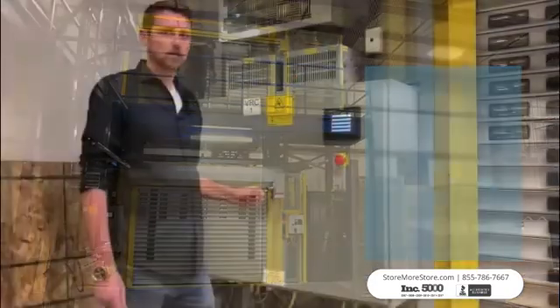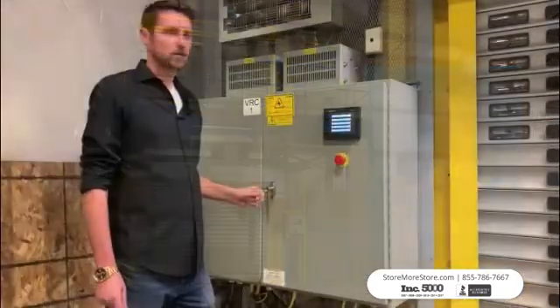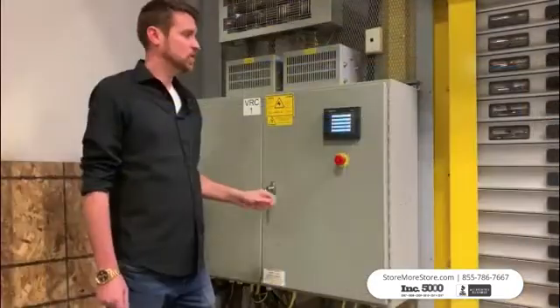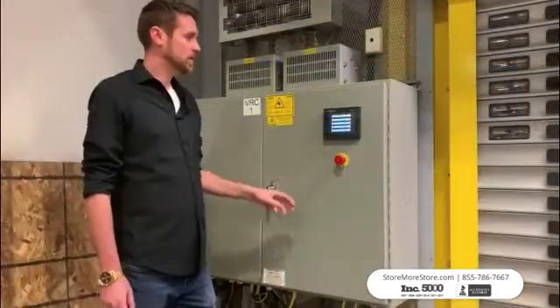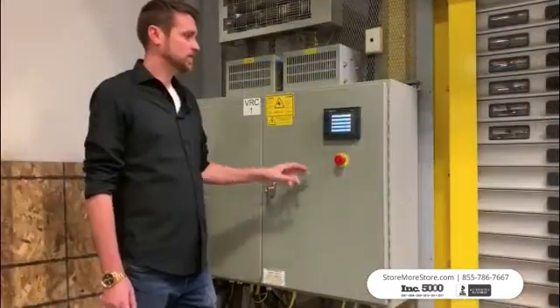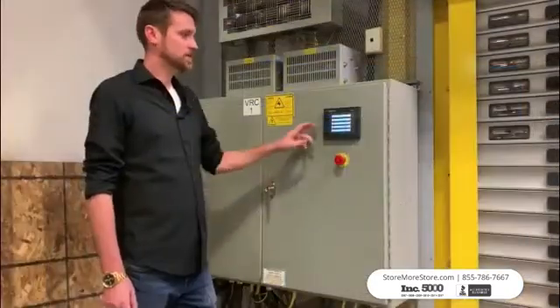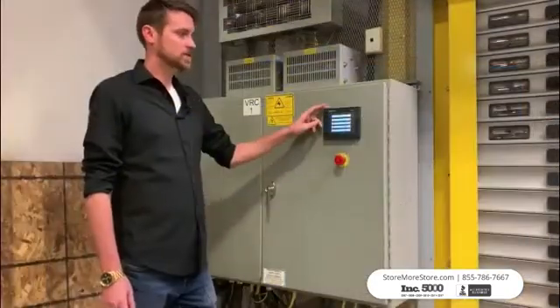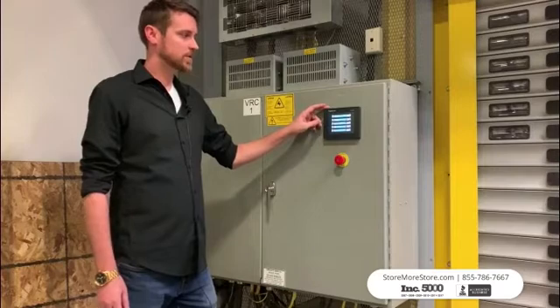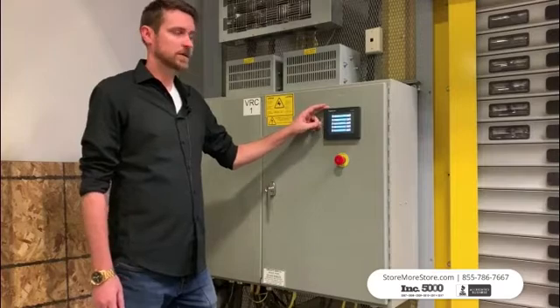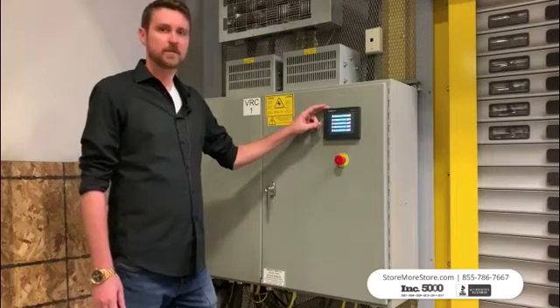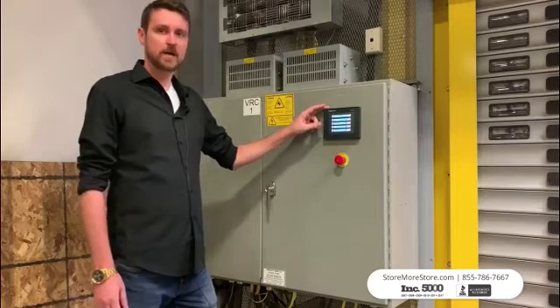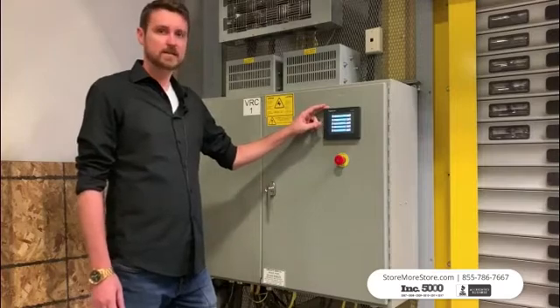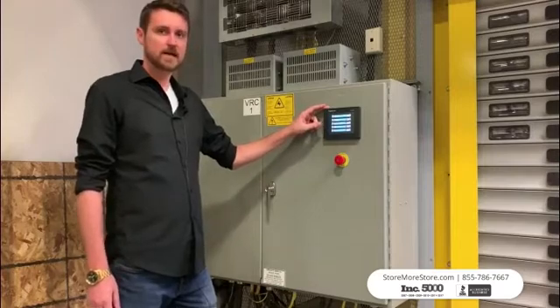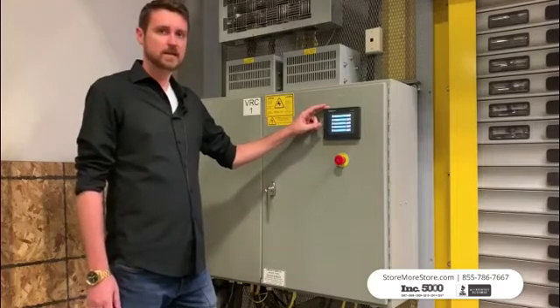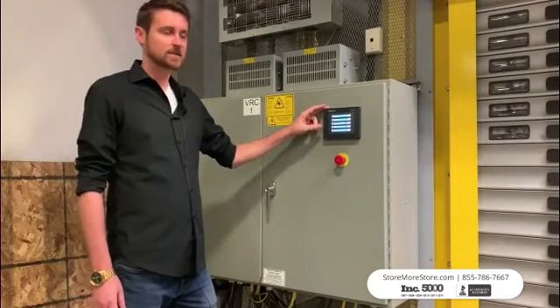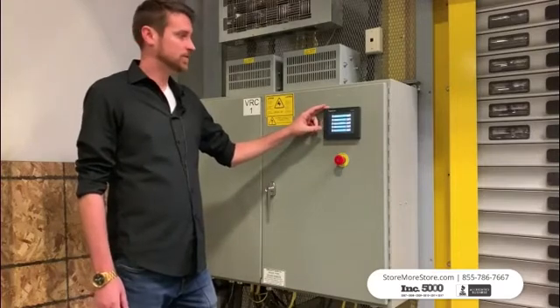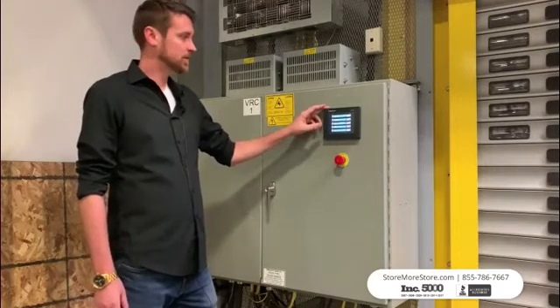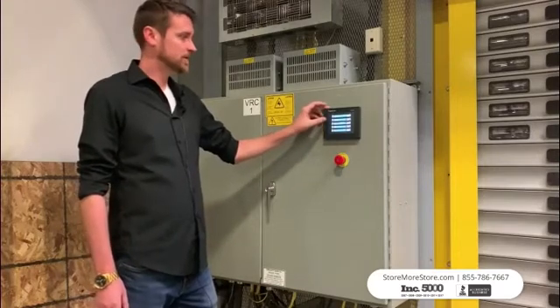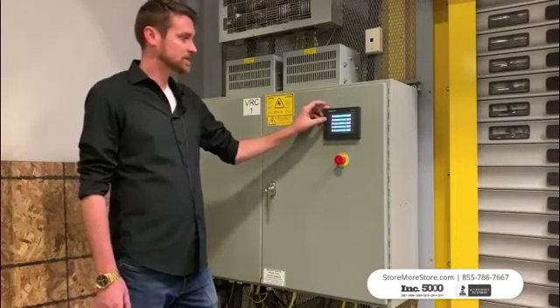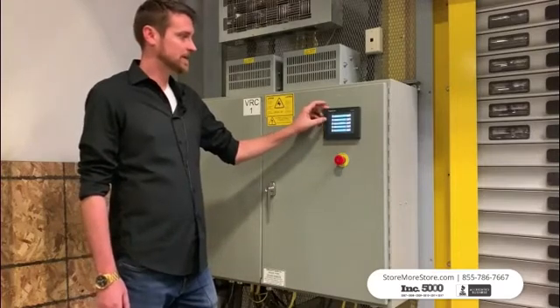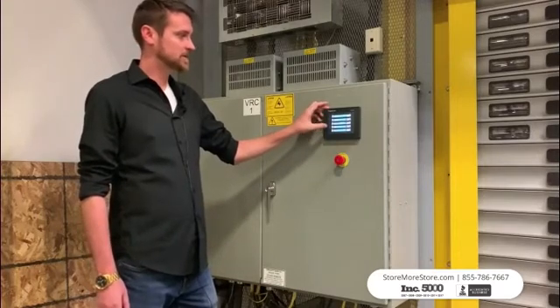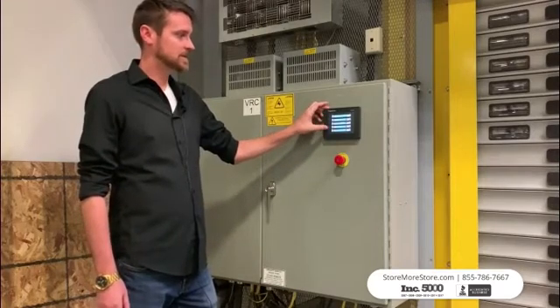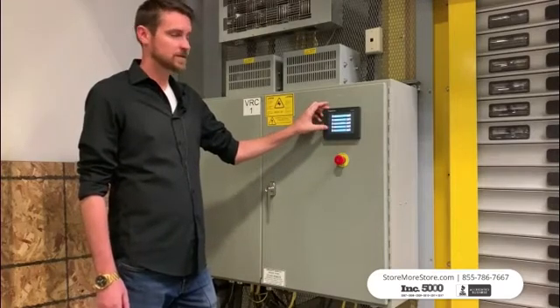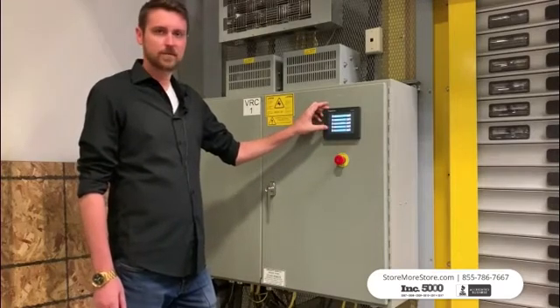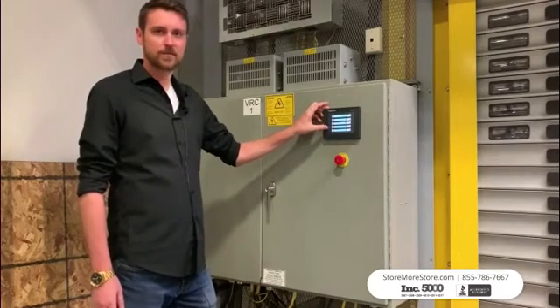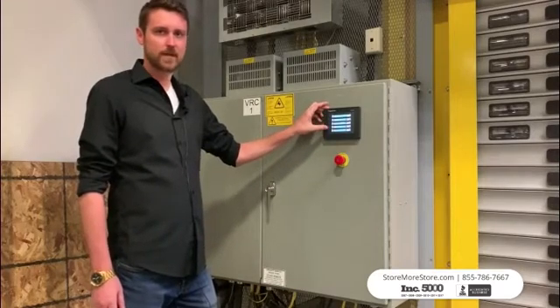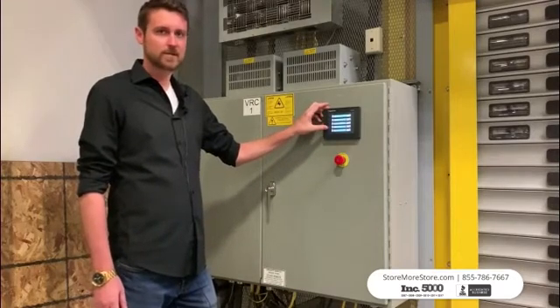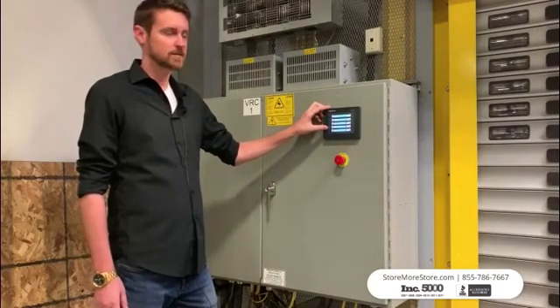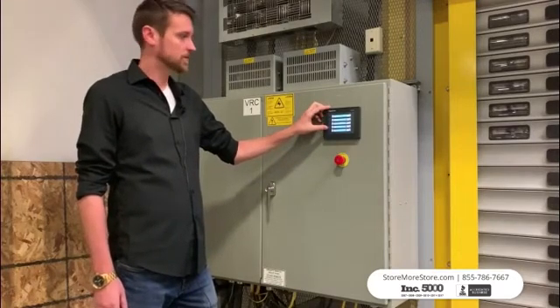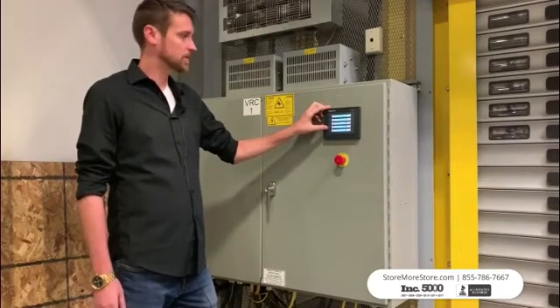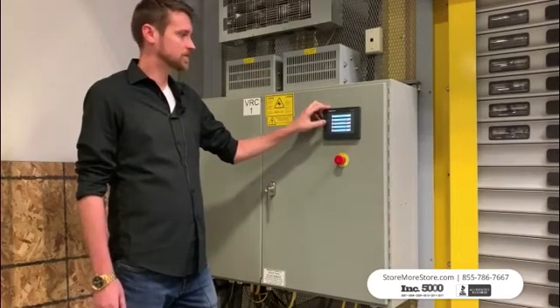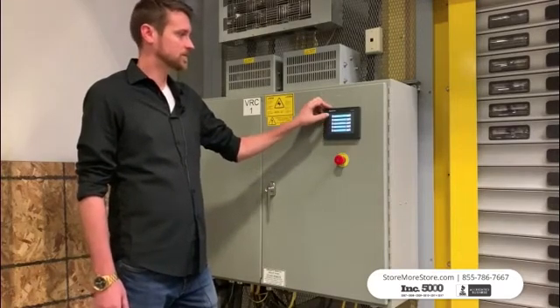We offer a touch screen that provides access to maintenance and statistical information to our customers.